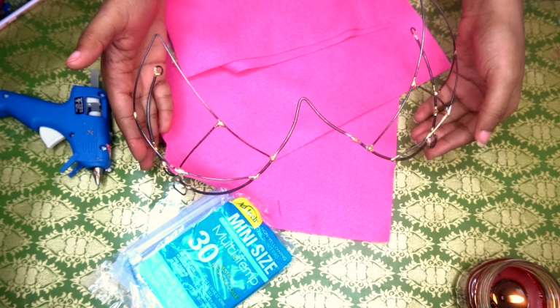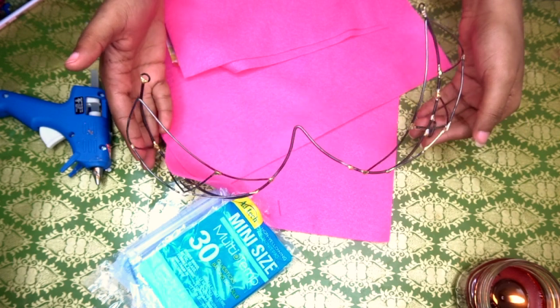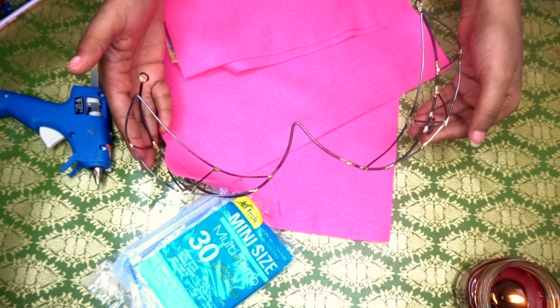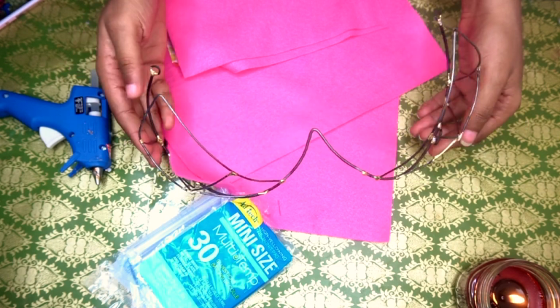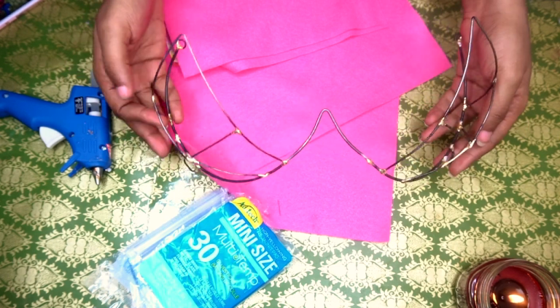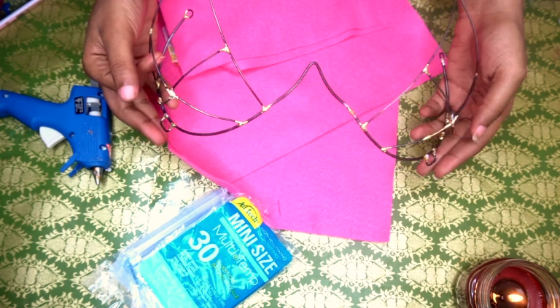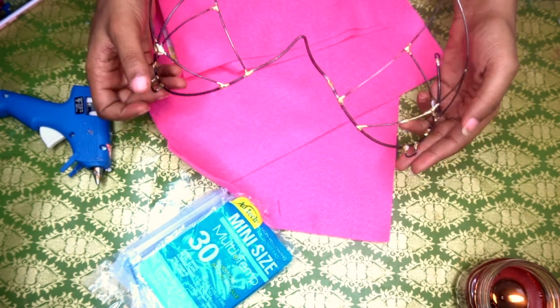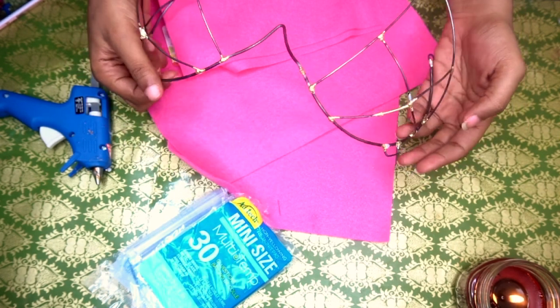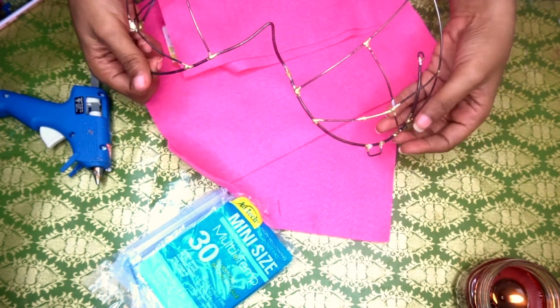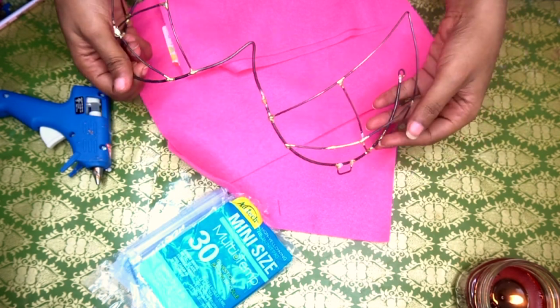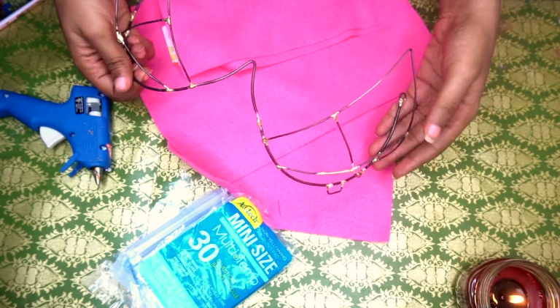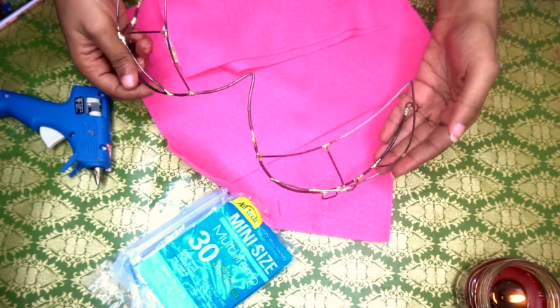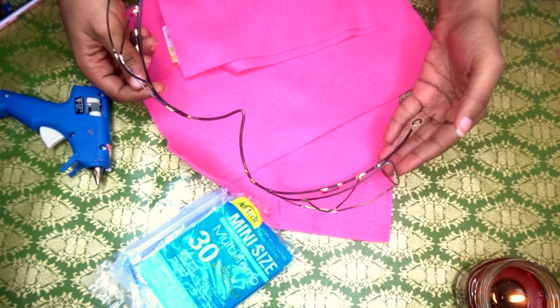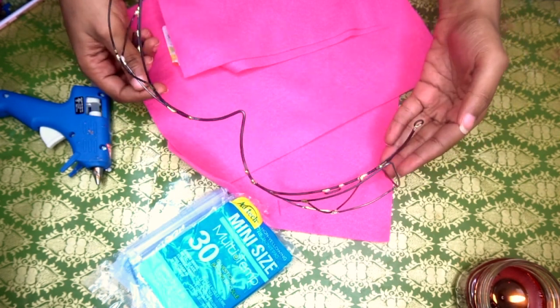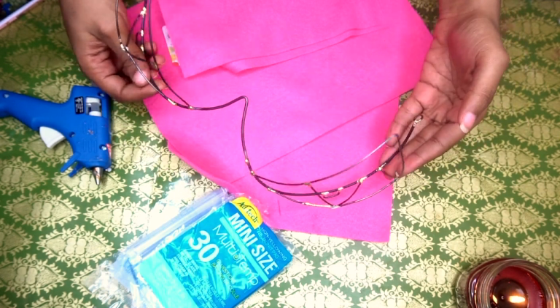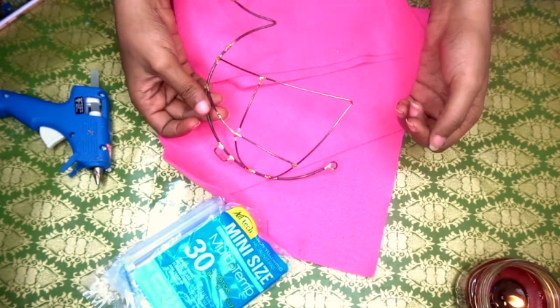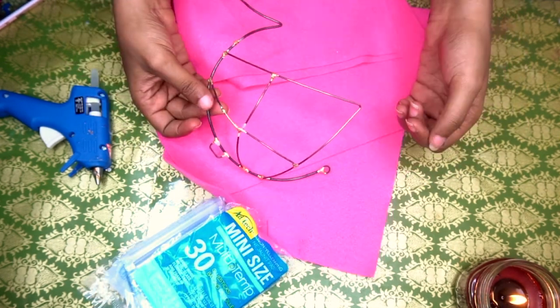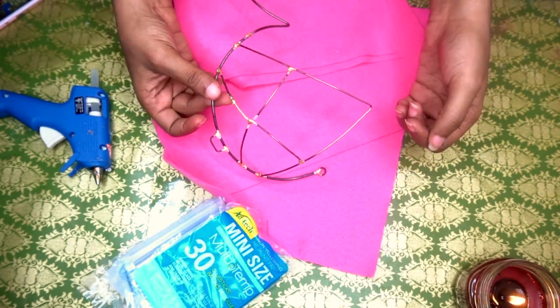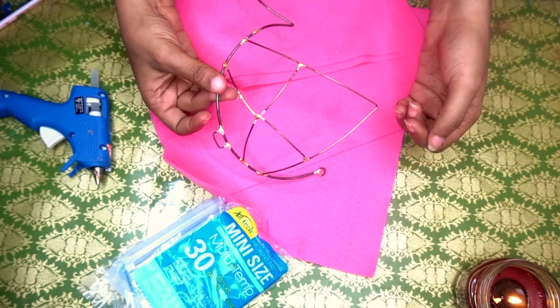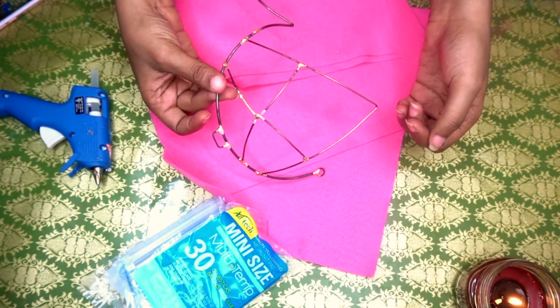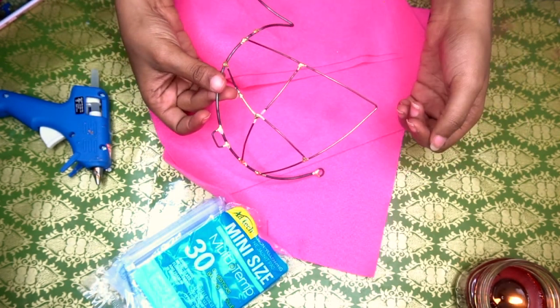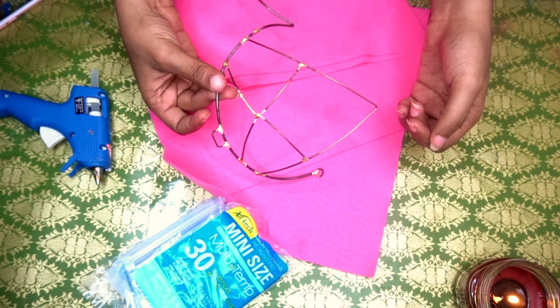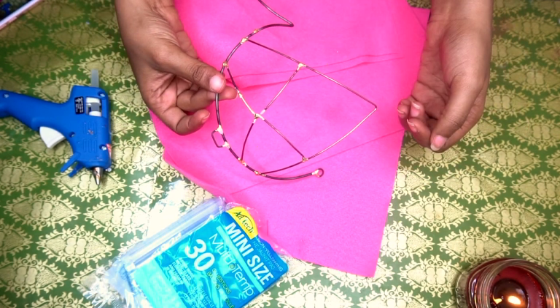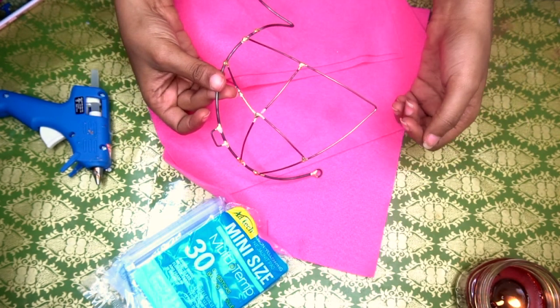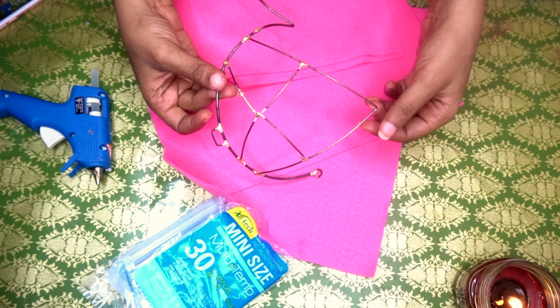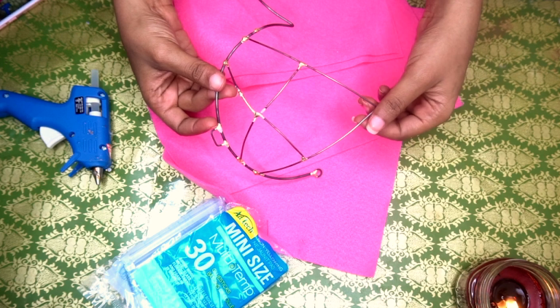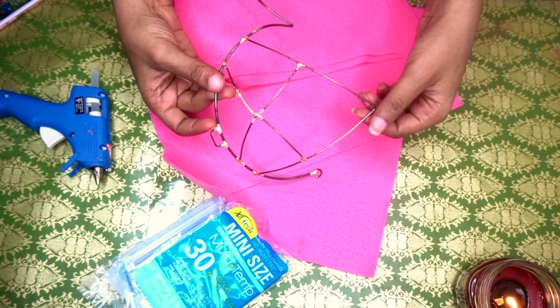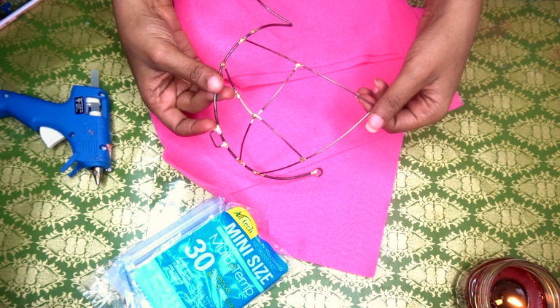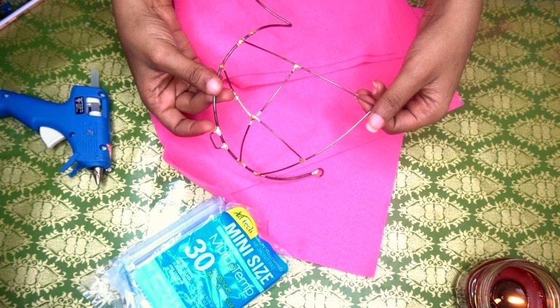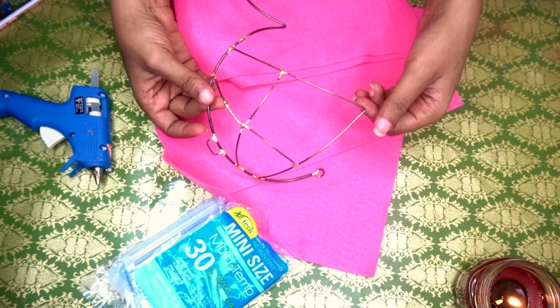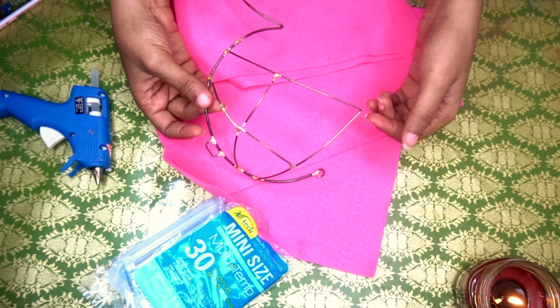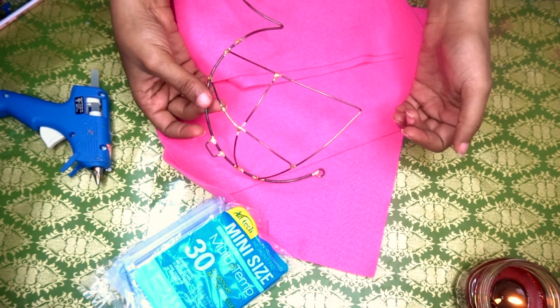So this is a bra frame. It cost me about $17 — $17.50 without shipping.